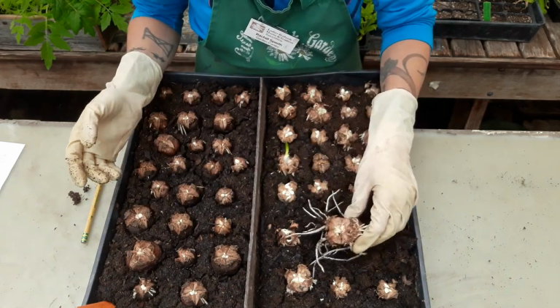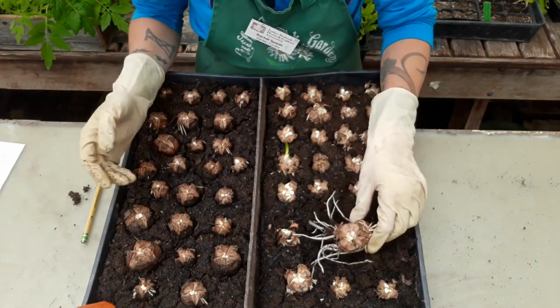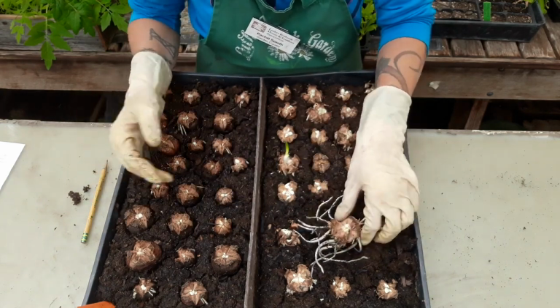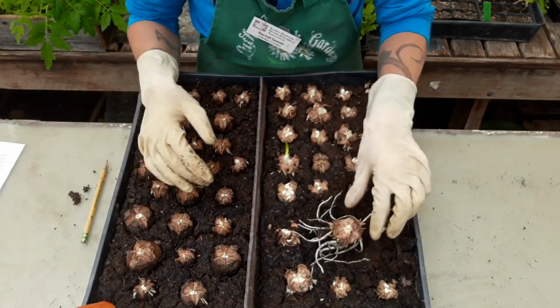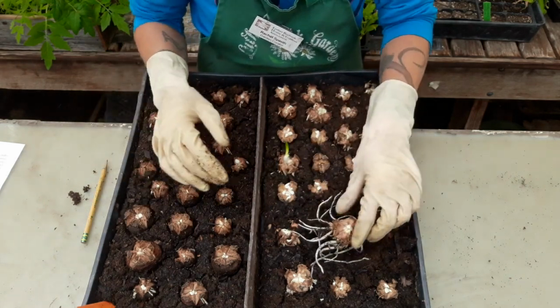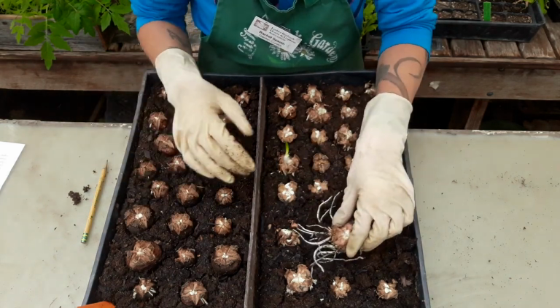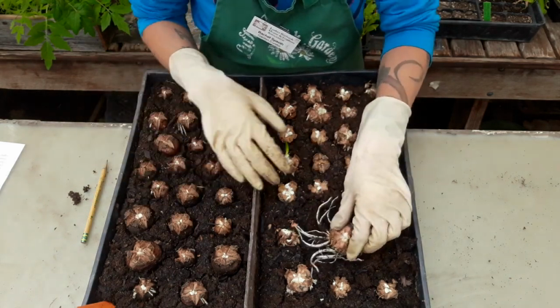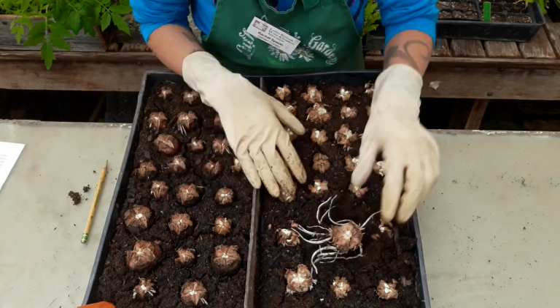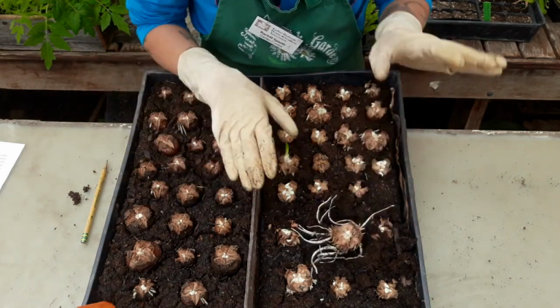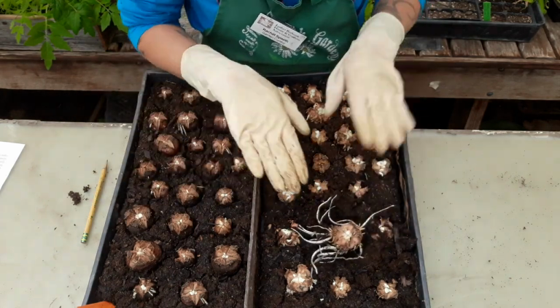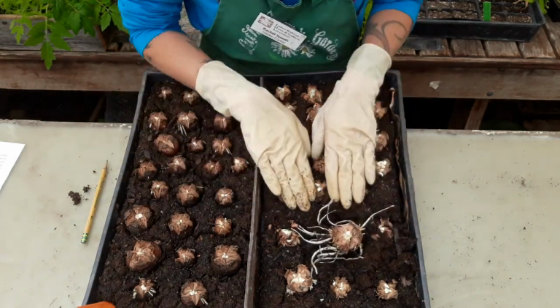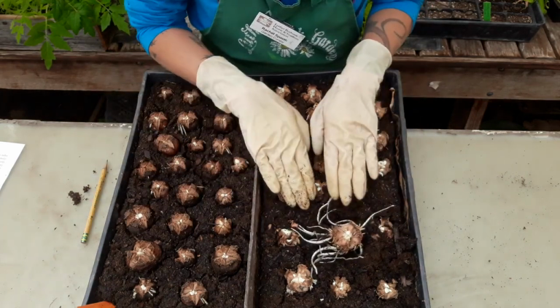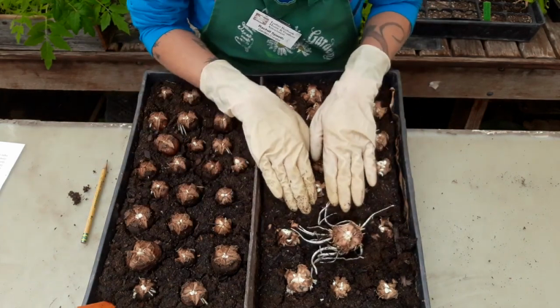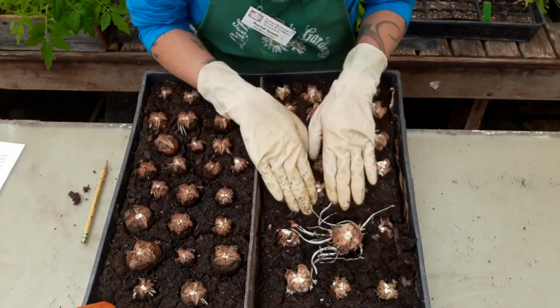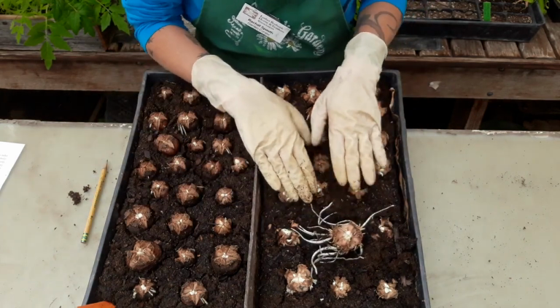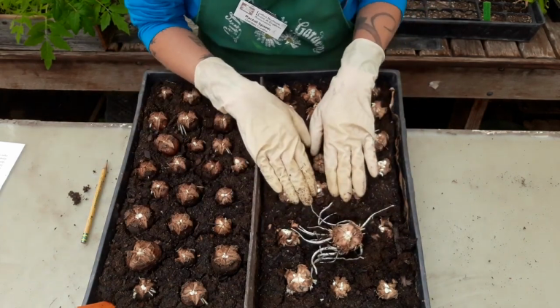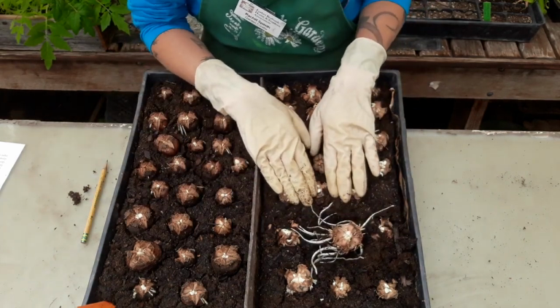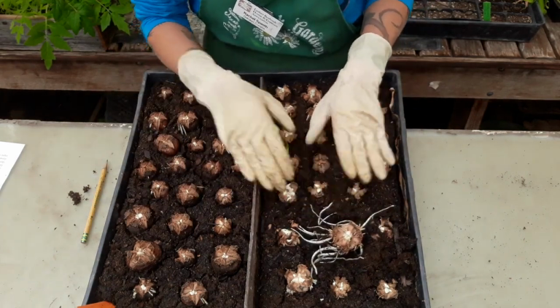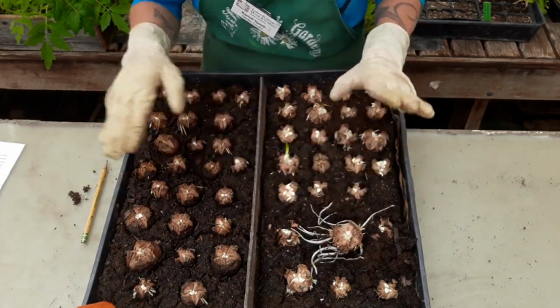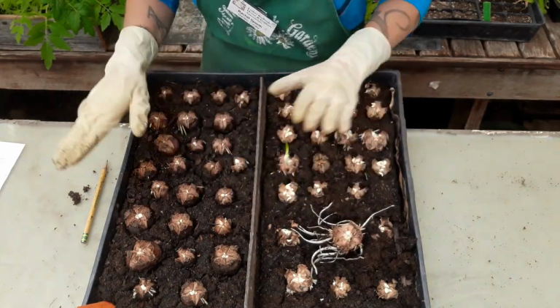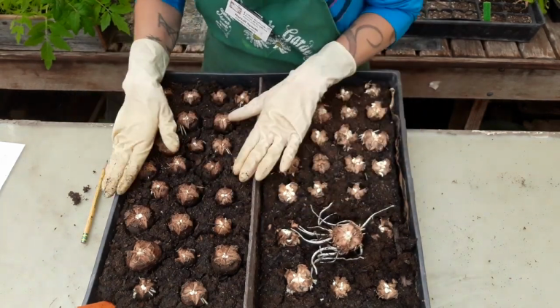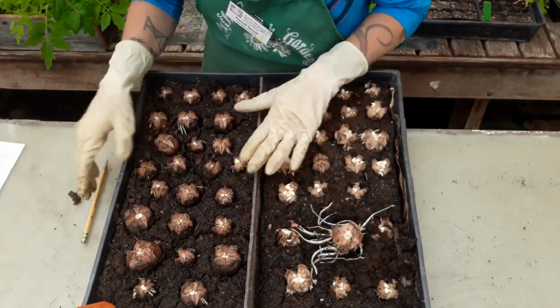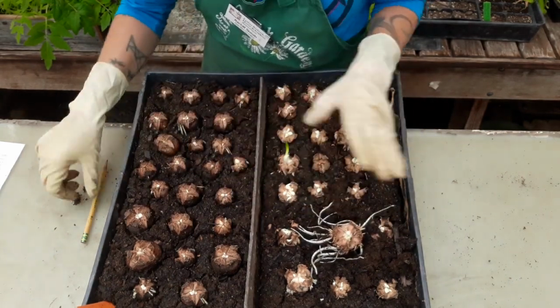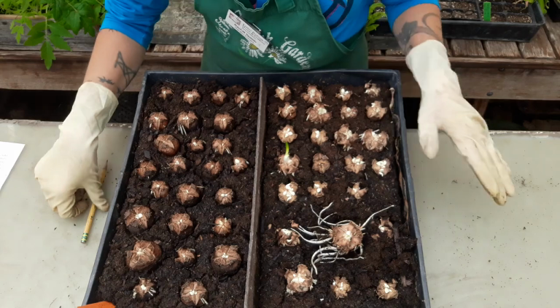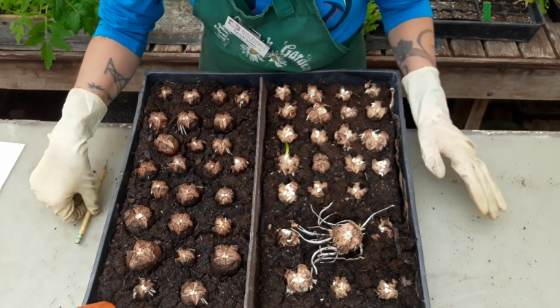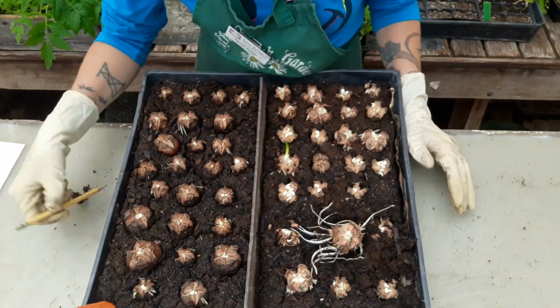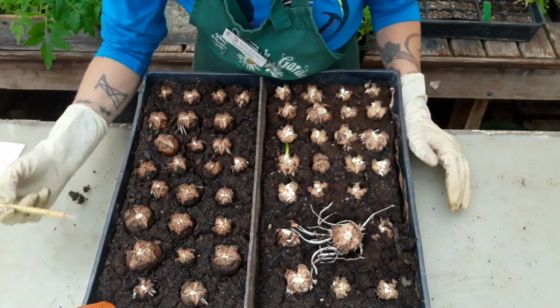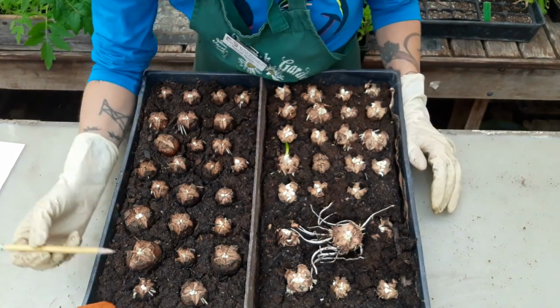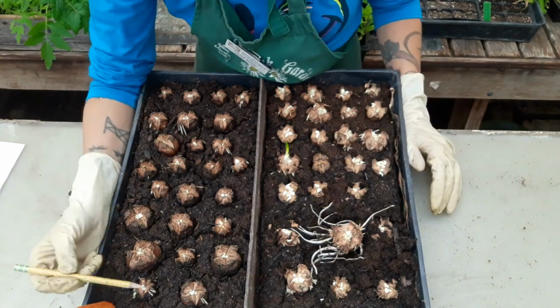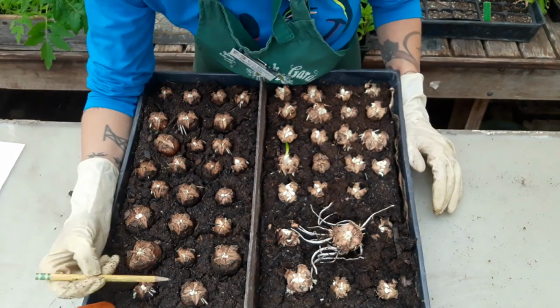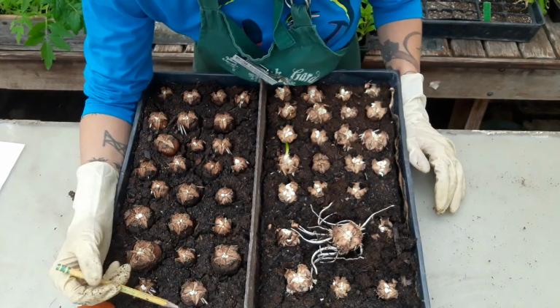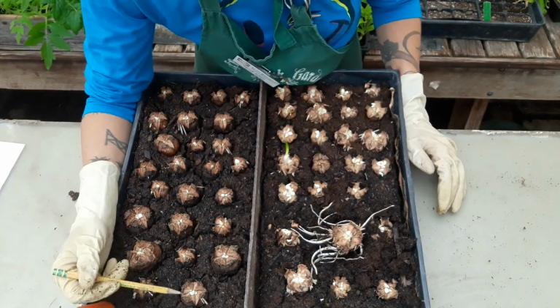Okay, so that was the hardened-off set. Let's go through and count the fresh ones.